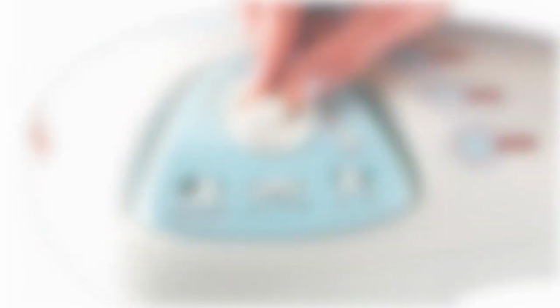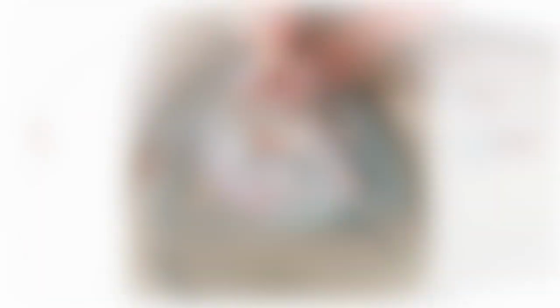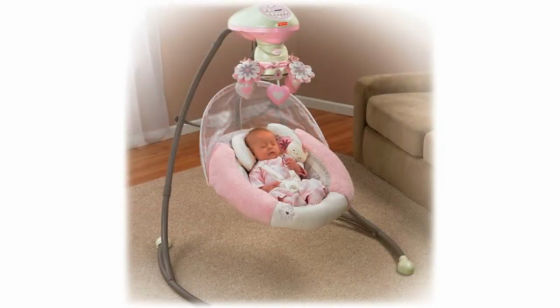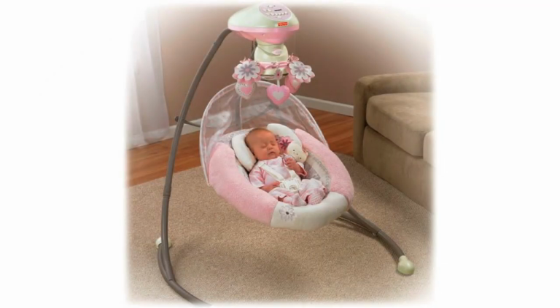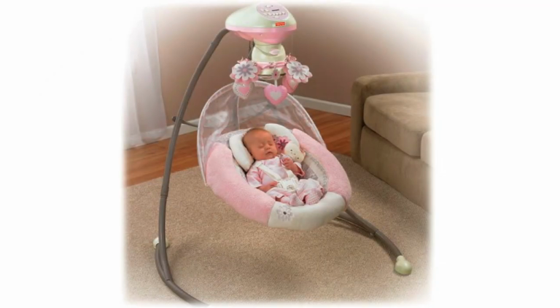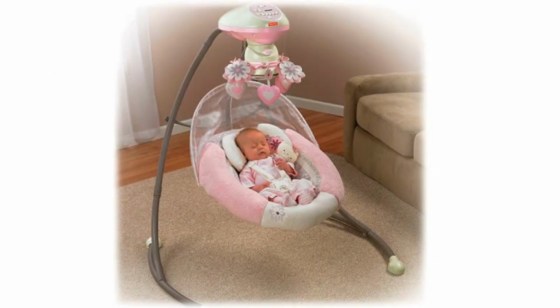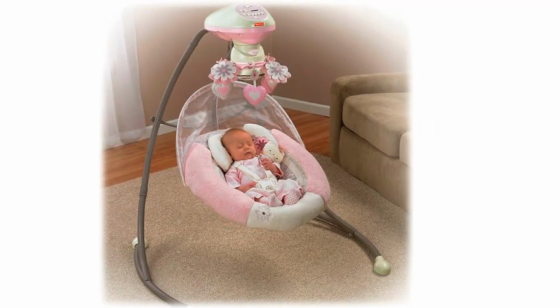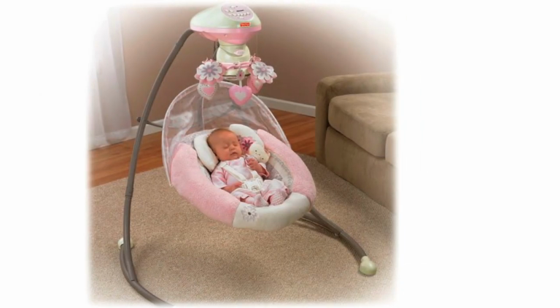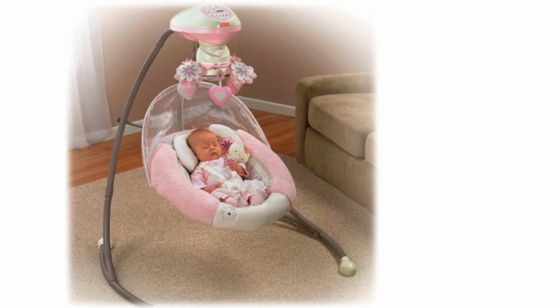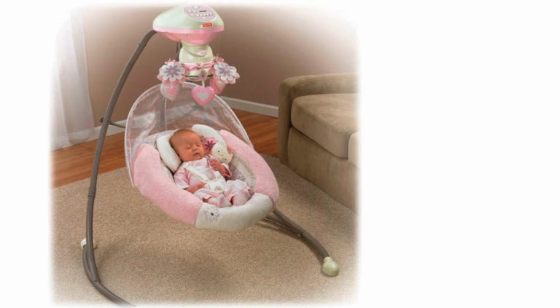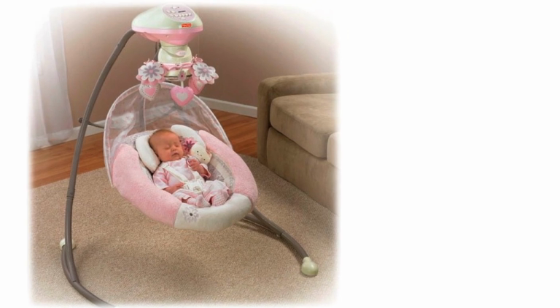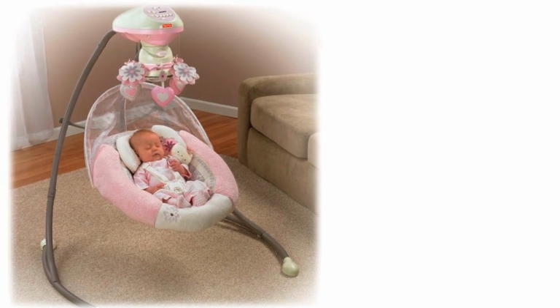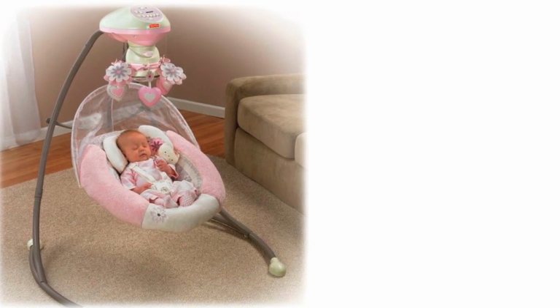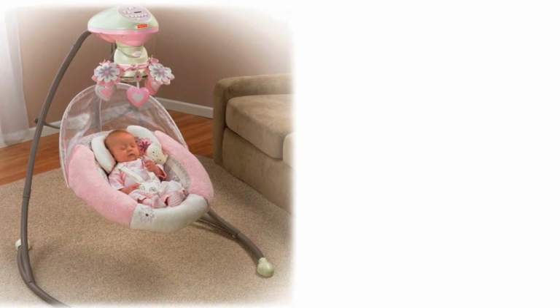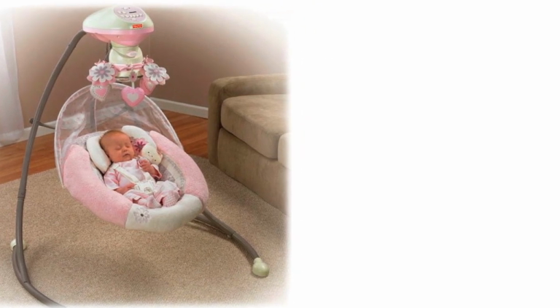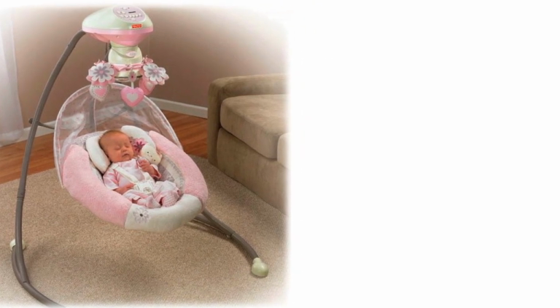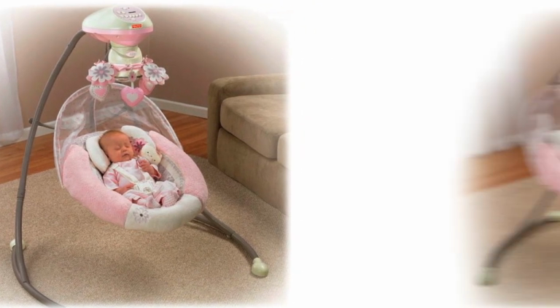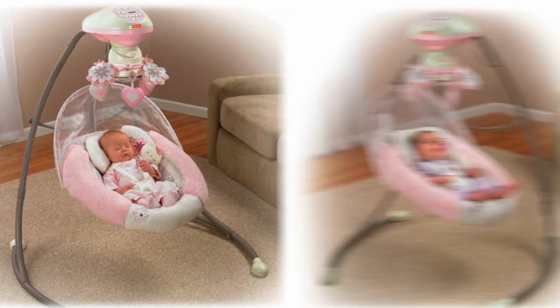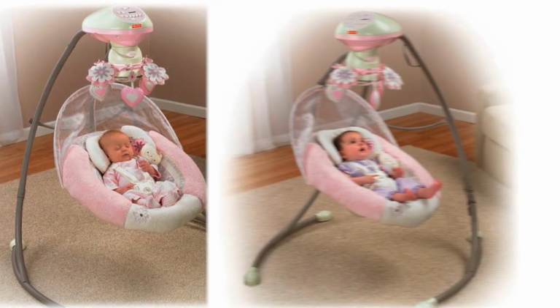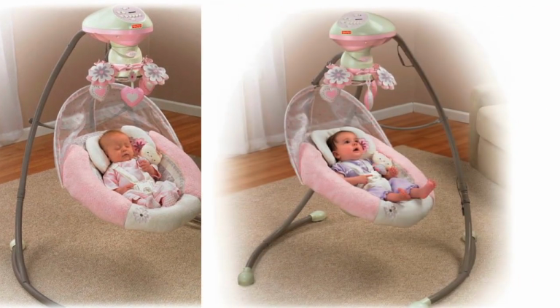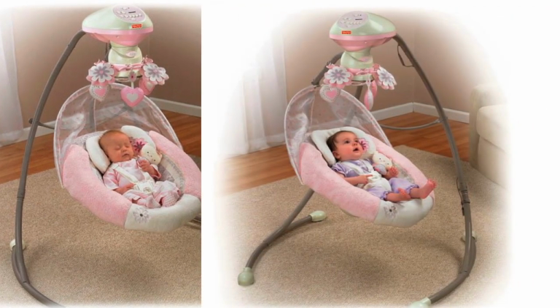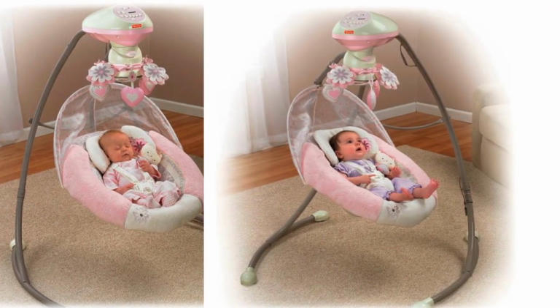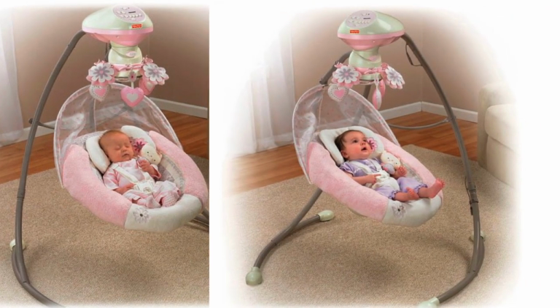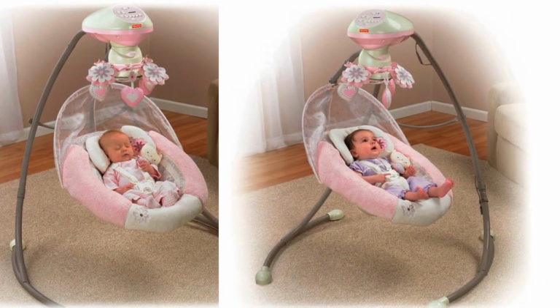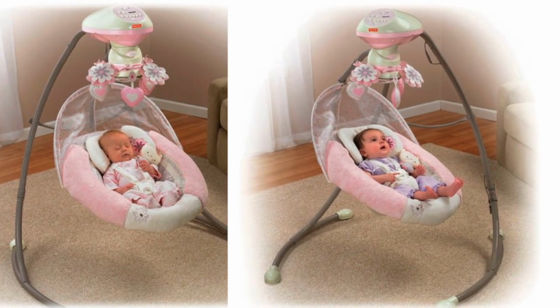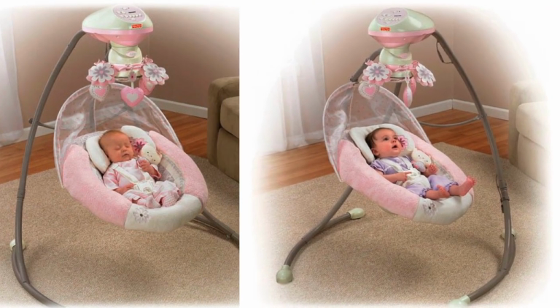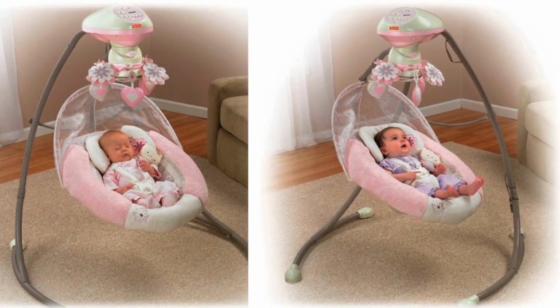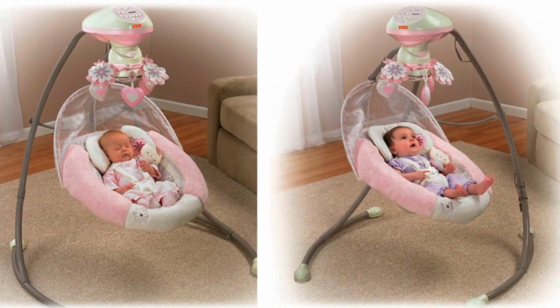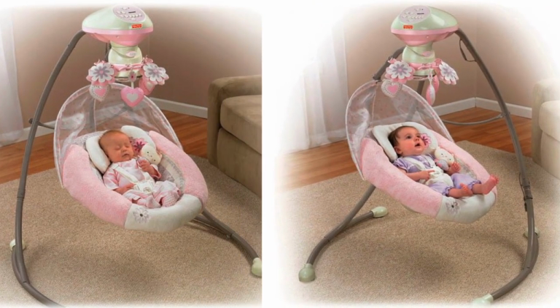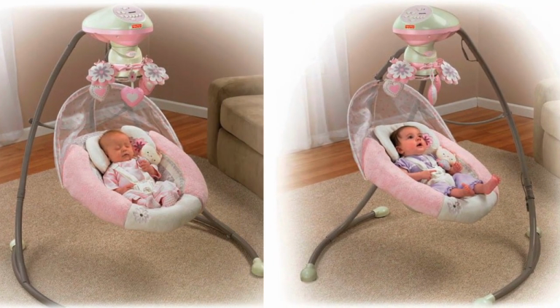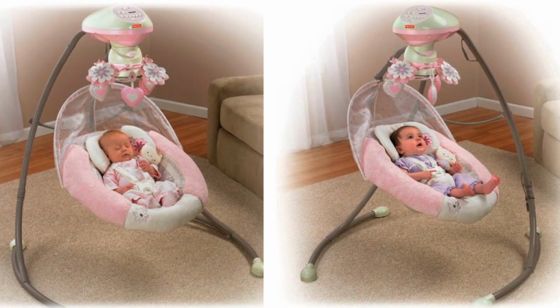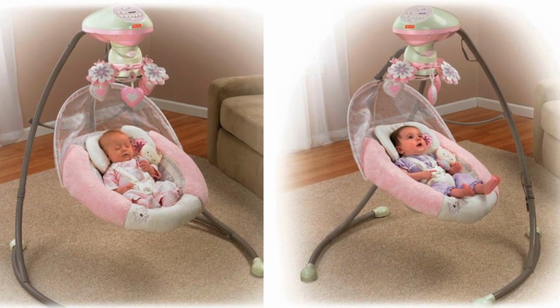The swing also has three different seat positions so baby can always be comfortable with the cozy seat and head support.